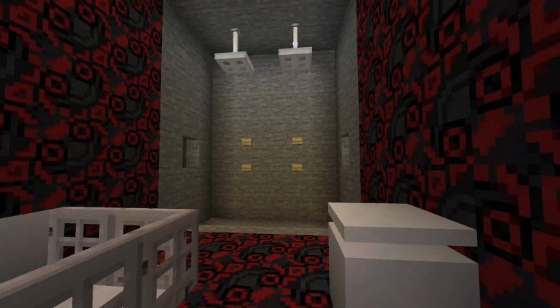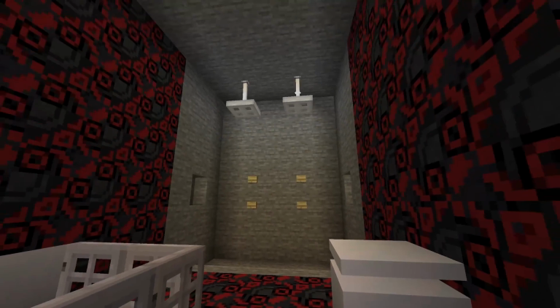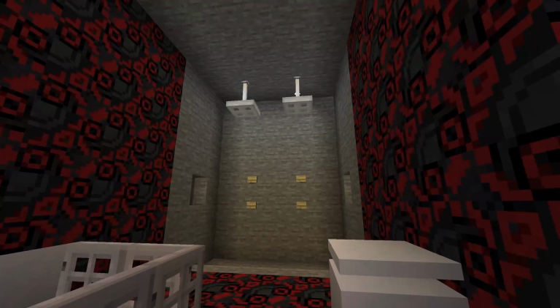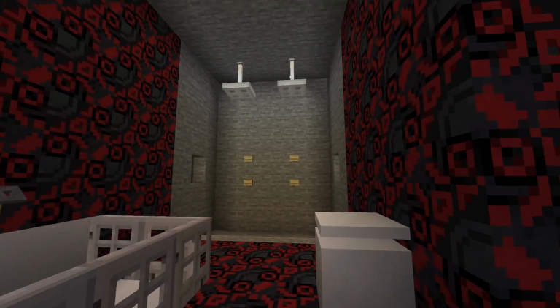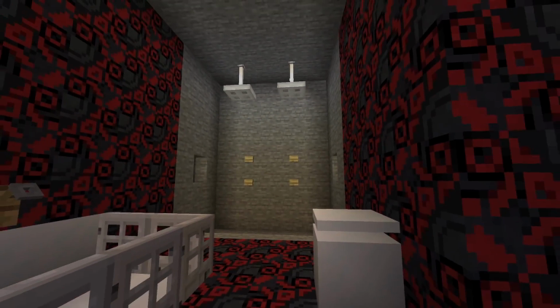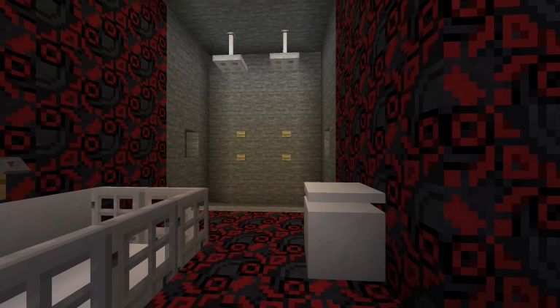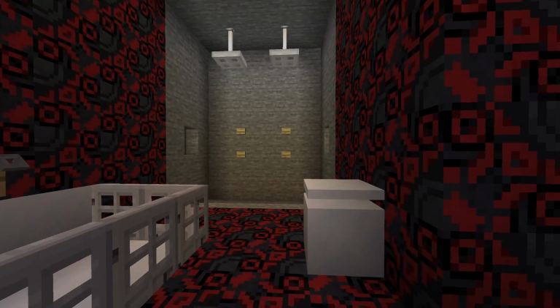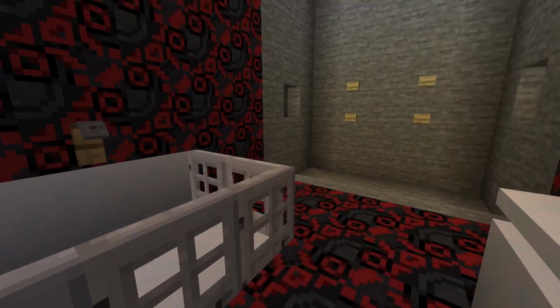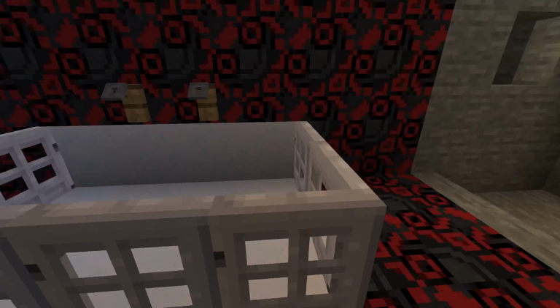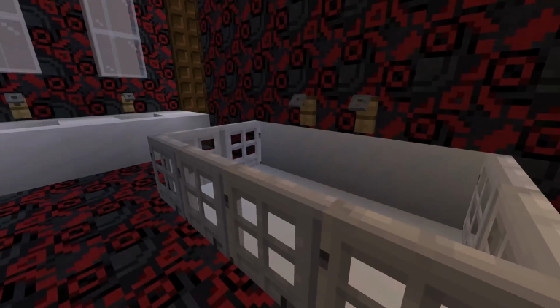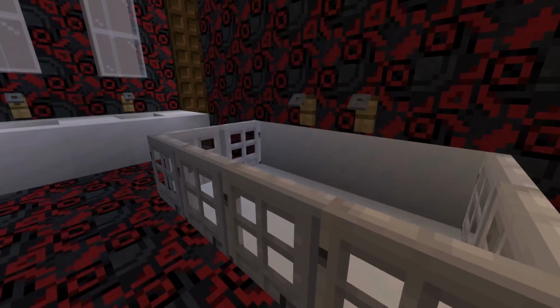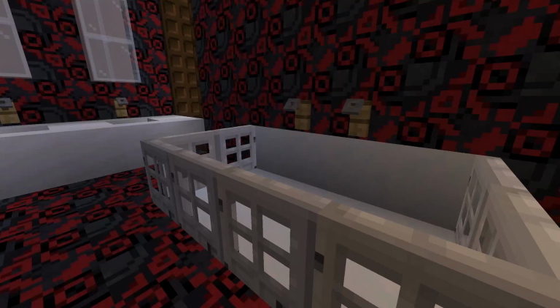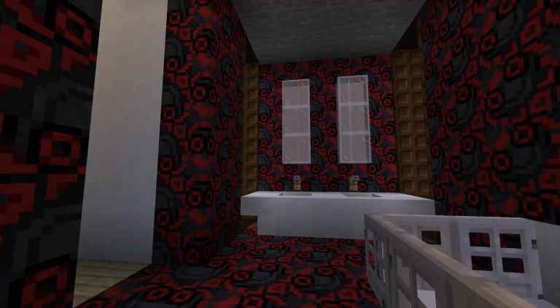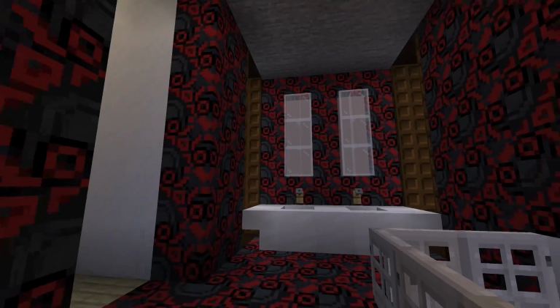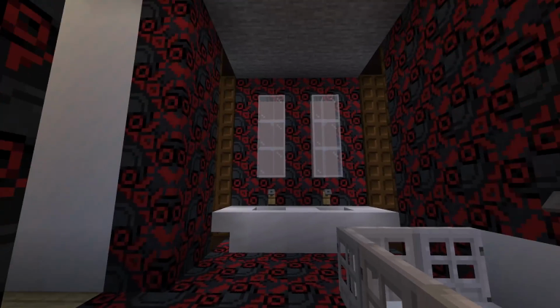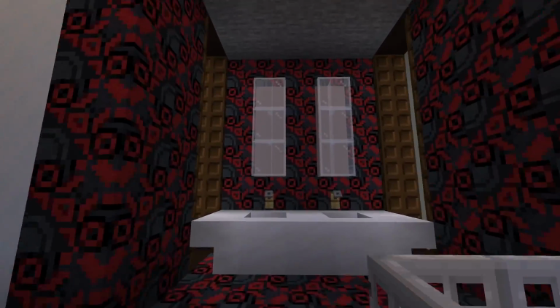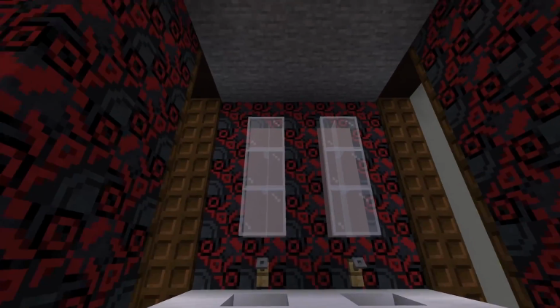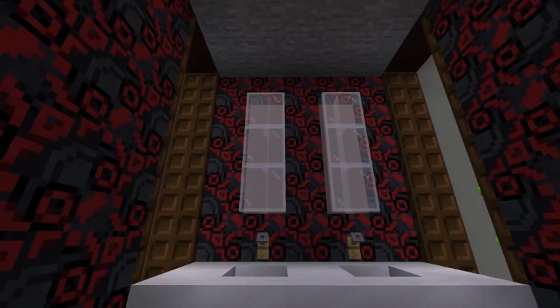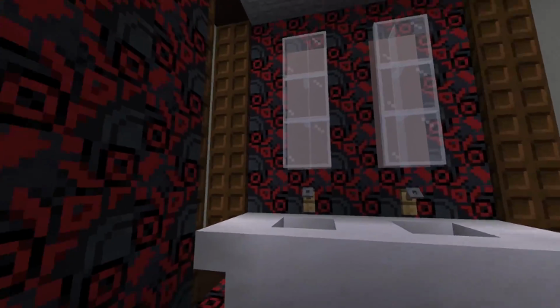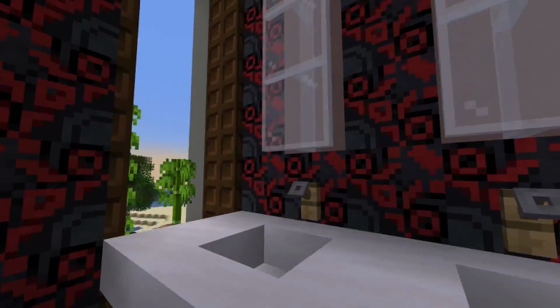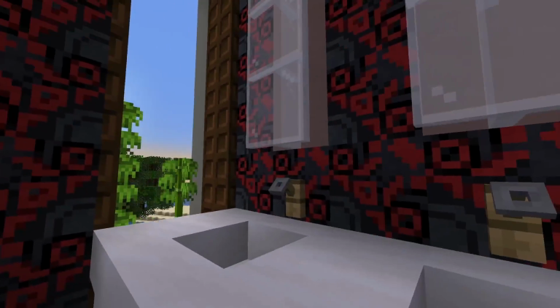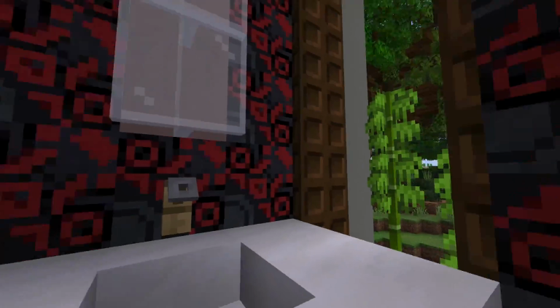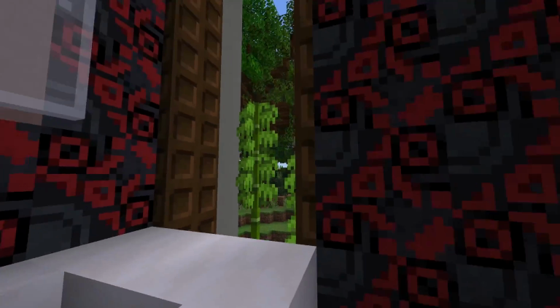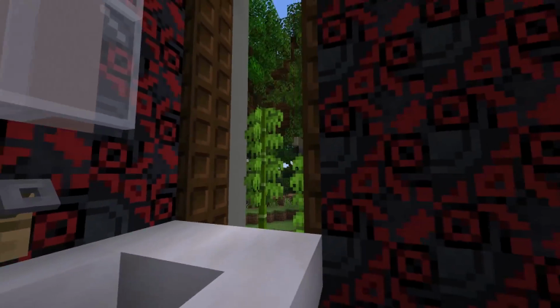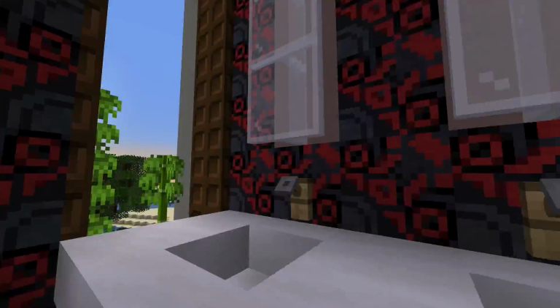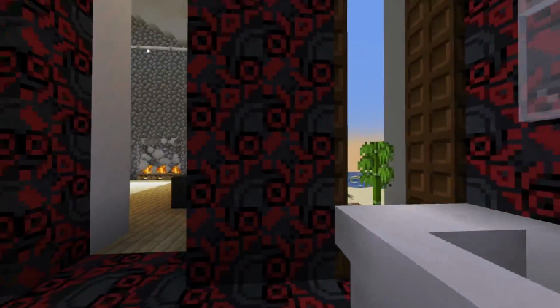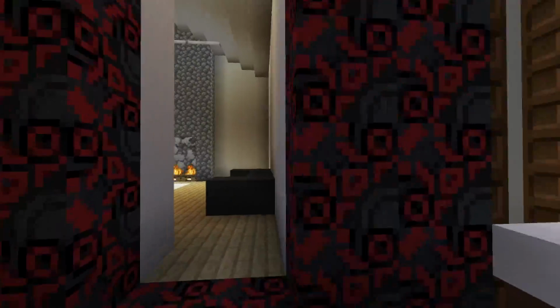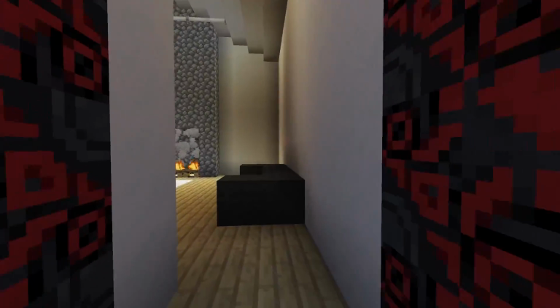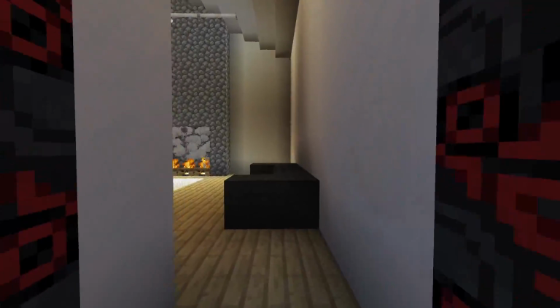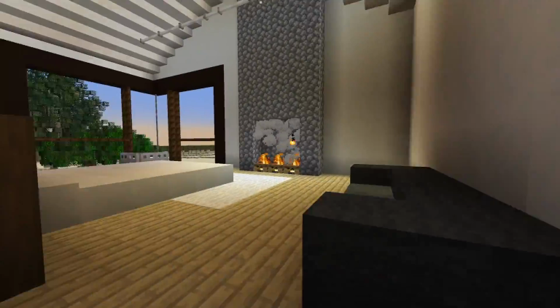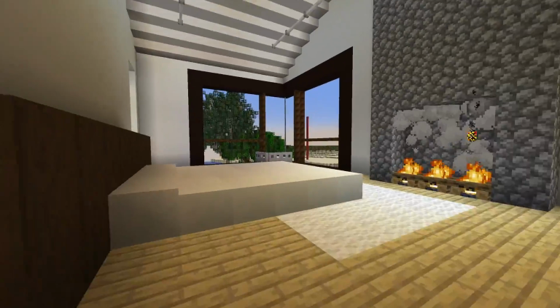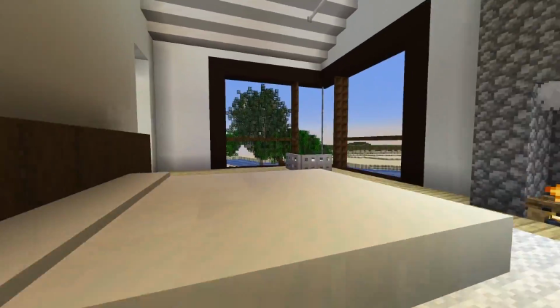Right here is the master bathroom. Look at this shower design right here. We got a bathtub, sink, mirrors, windows on both sides — looks very cool.